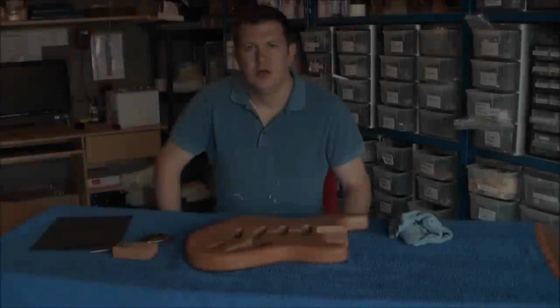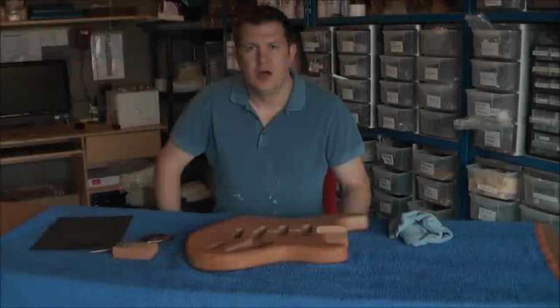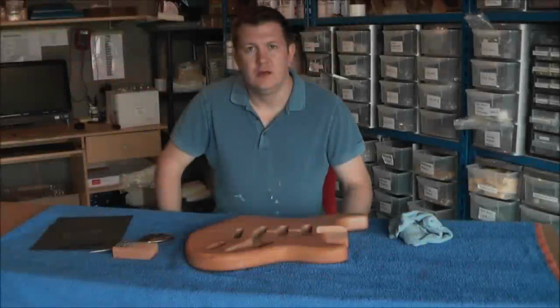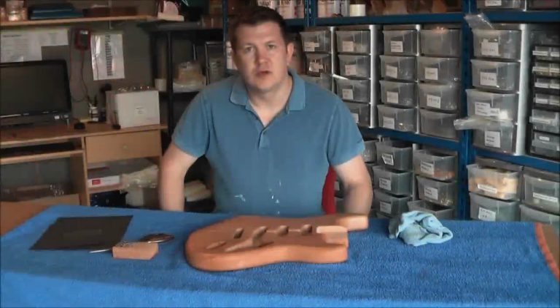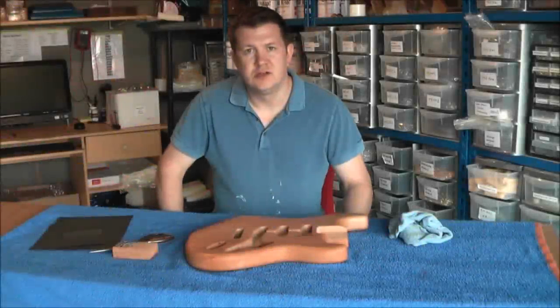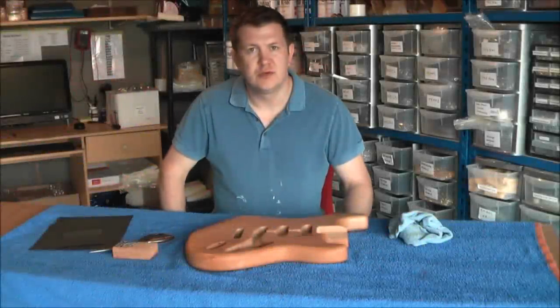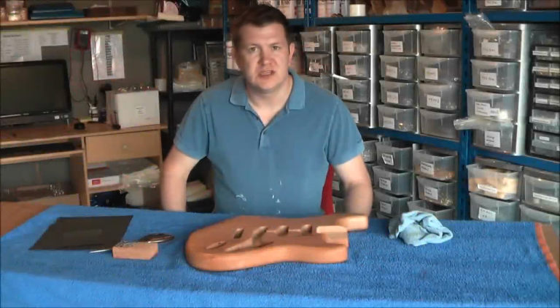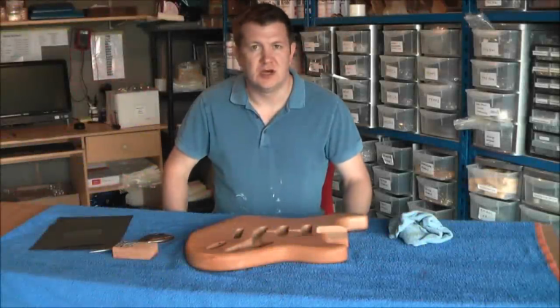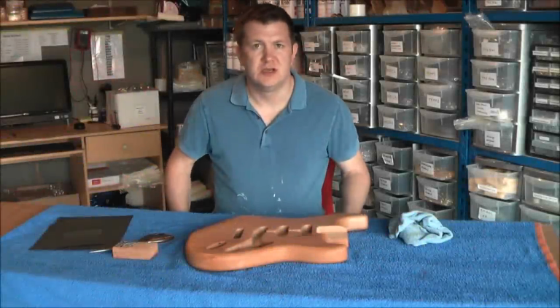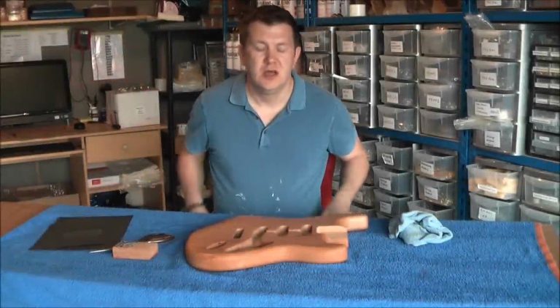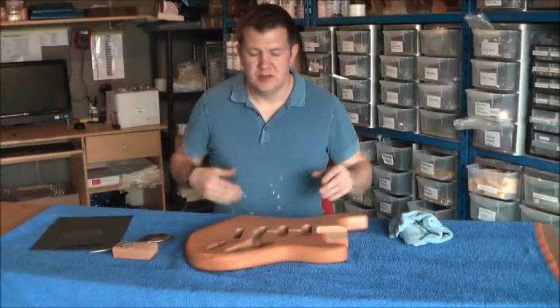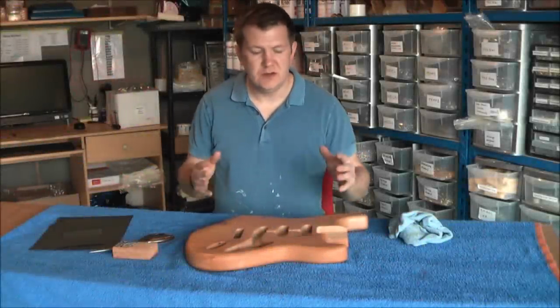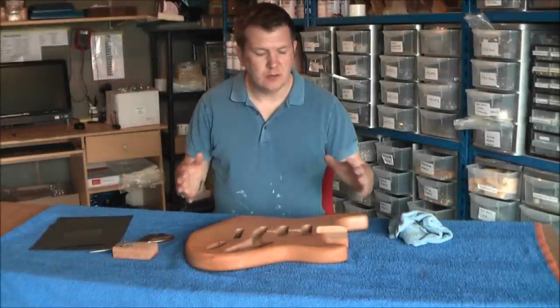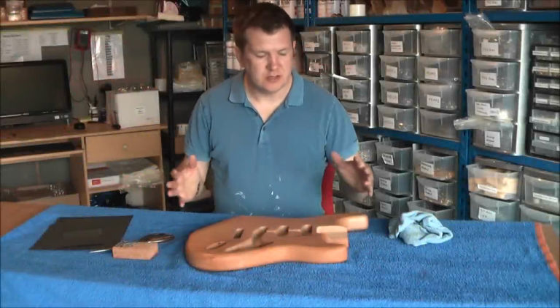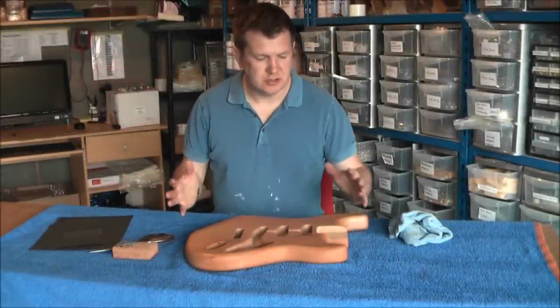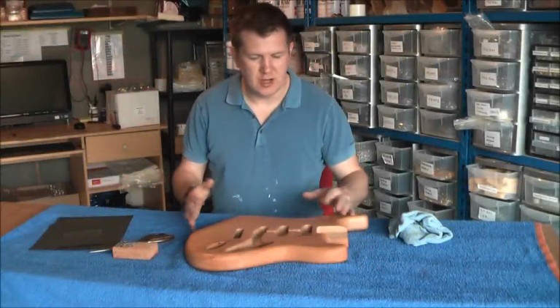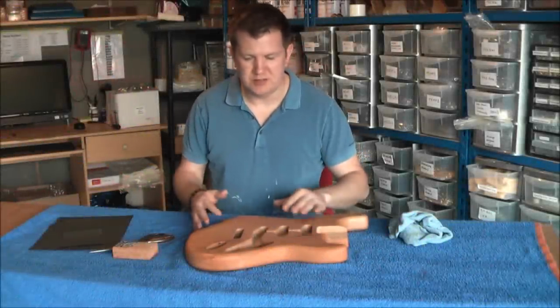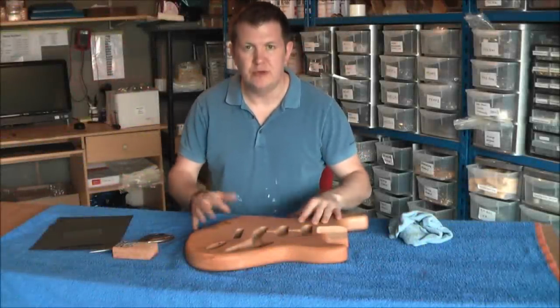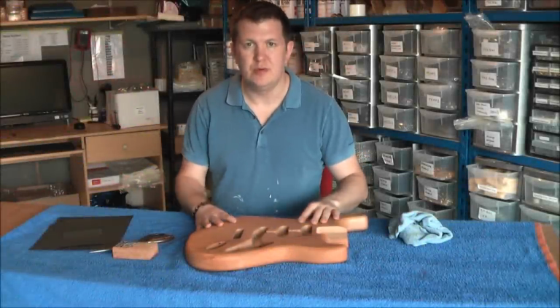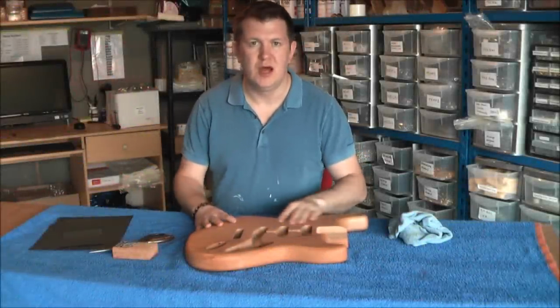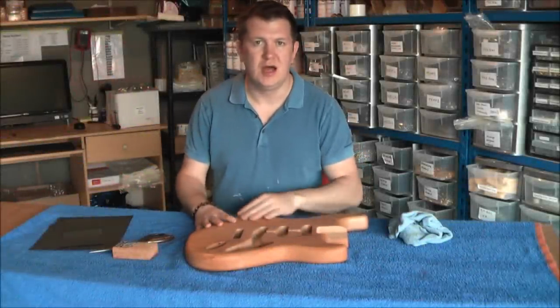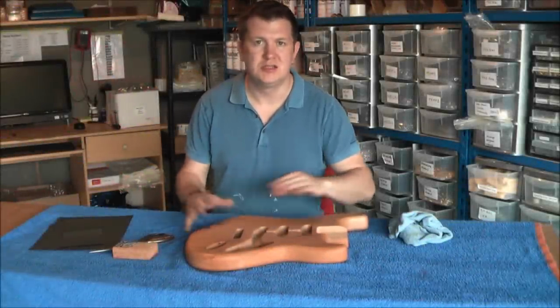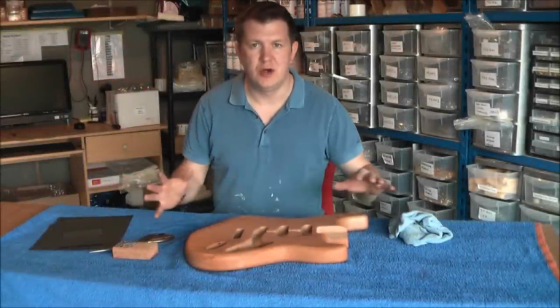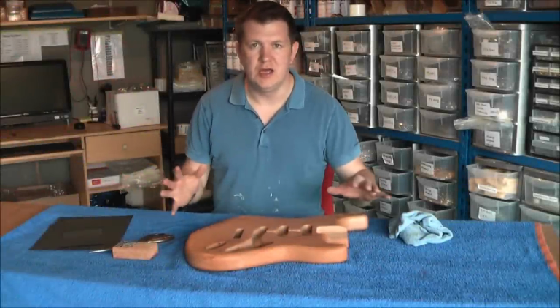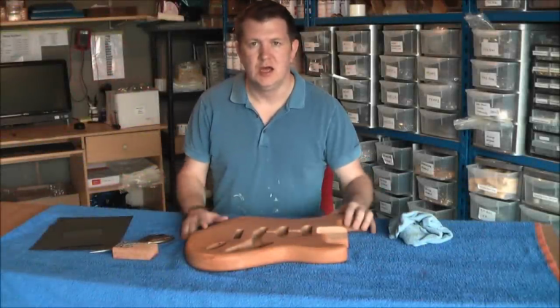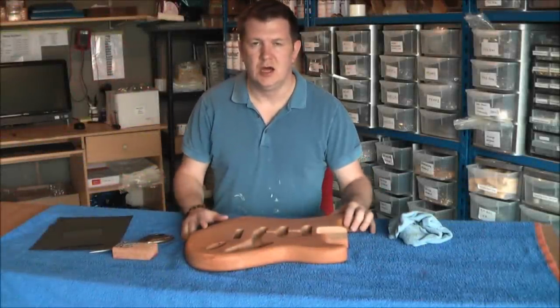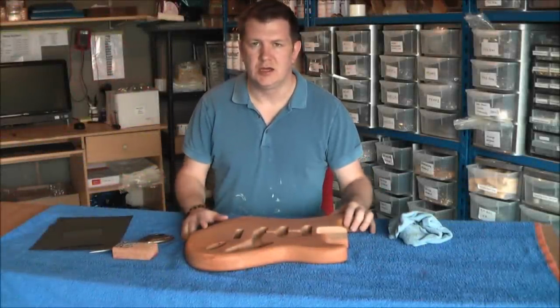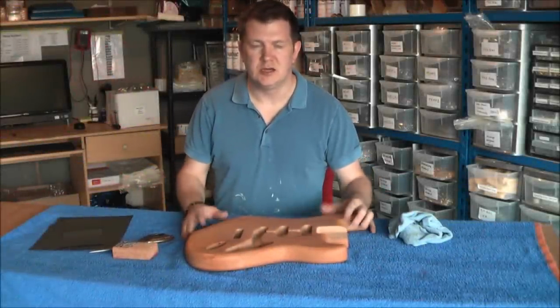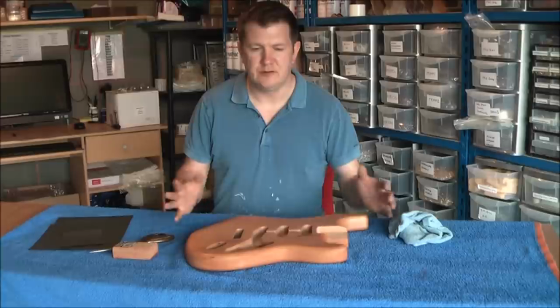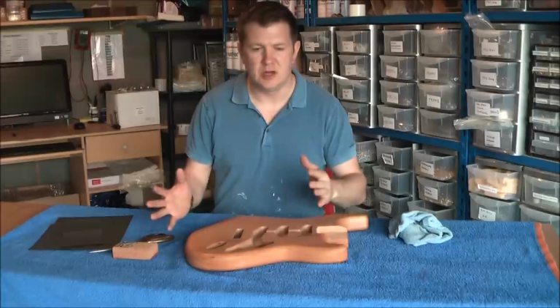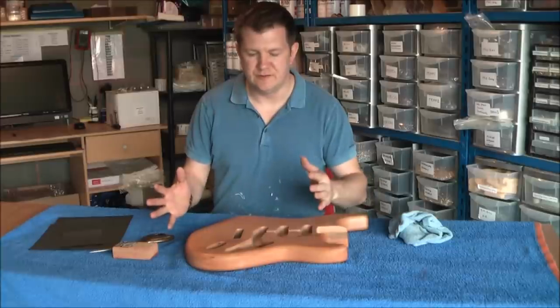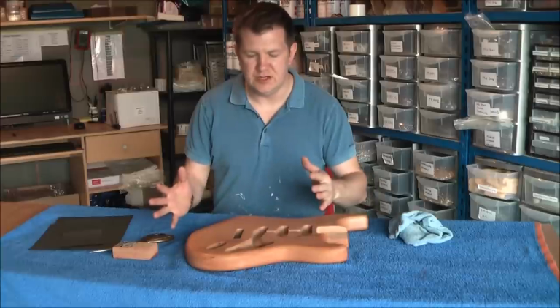Hi and welcome to North West Guitars. In this video we're going to show you how to prep and spray a guitar from start to finish.